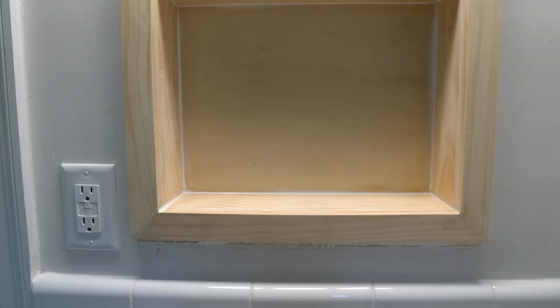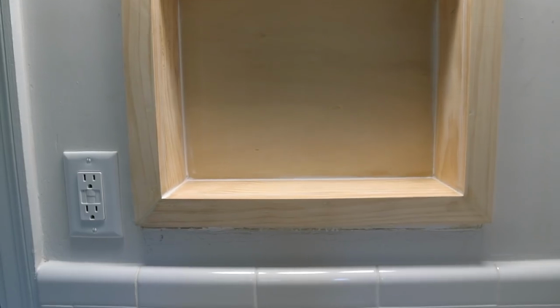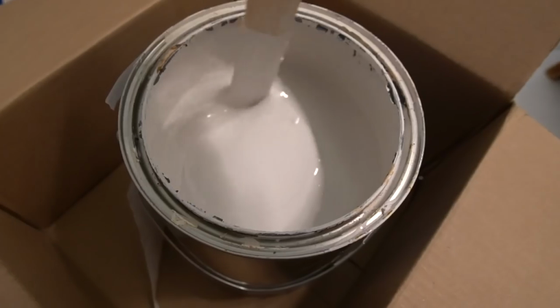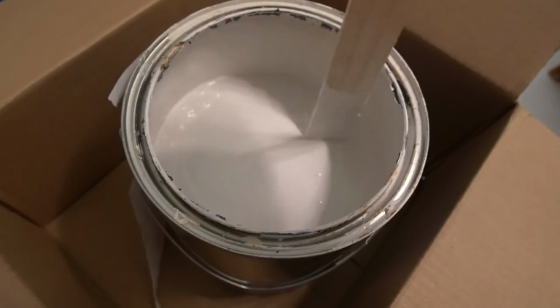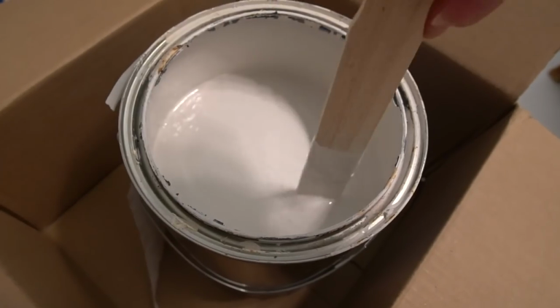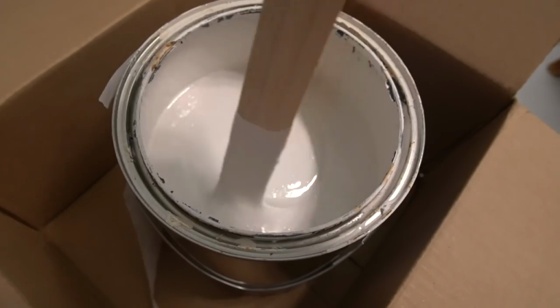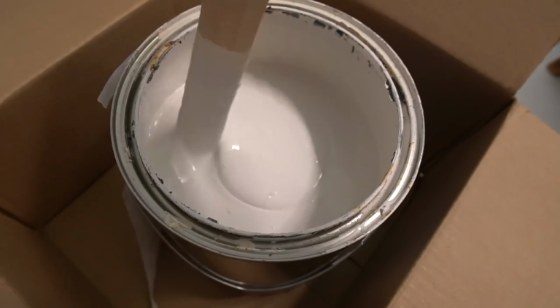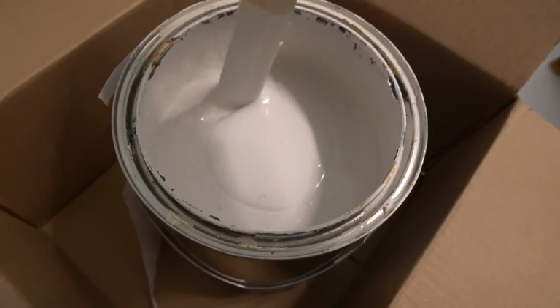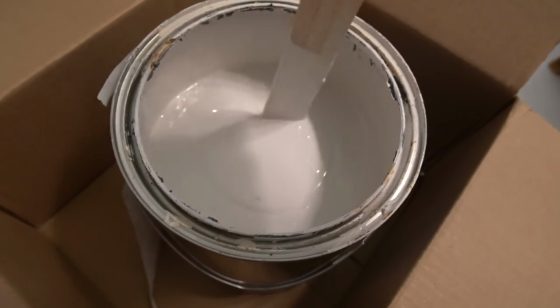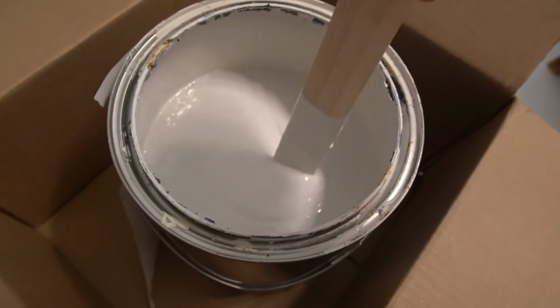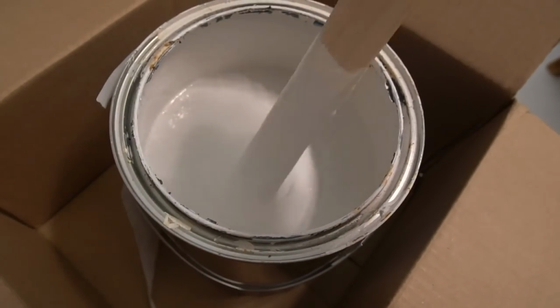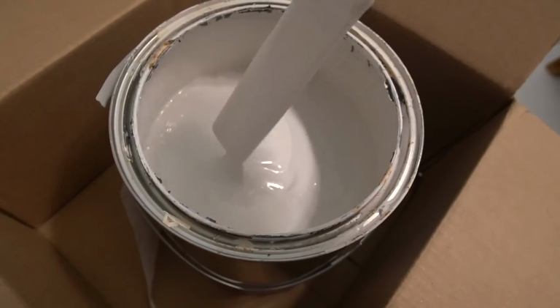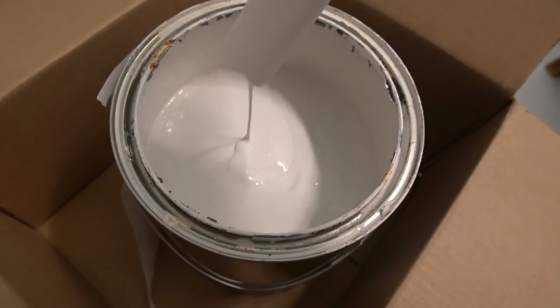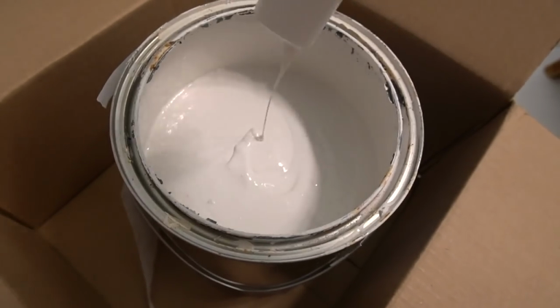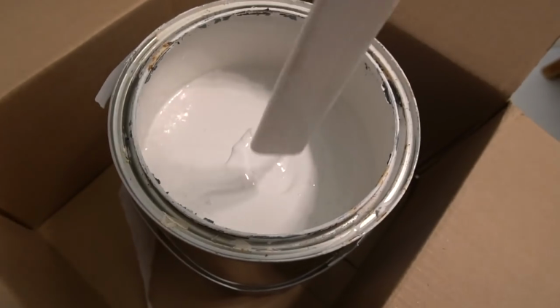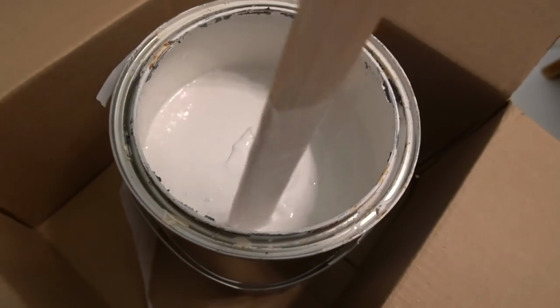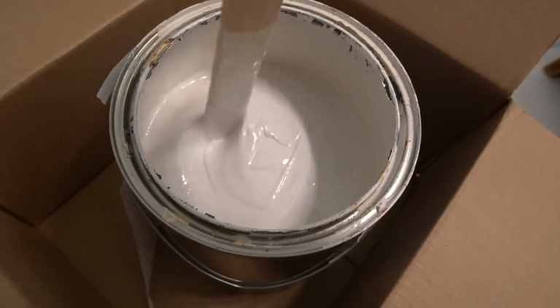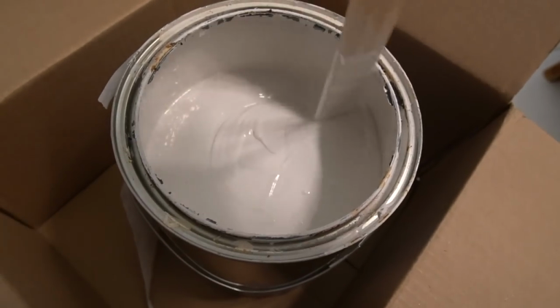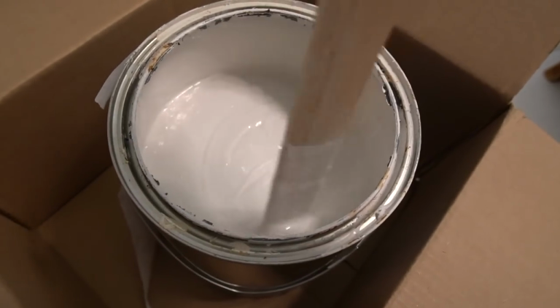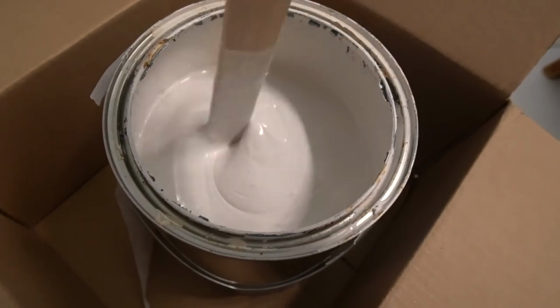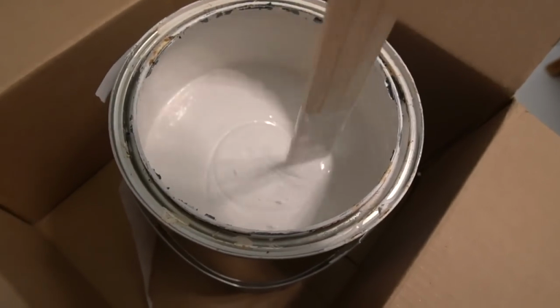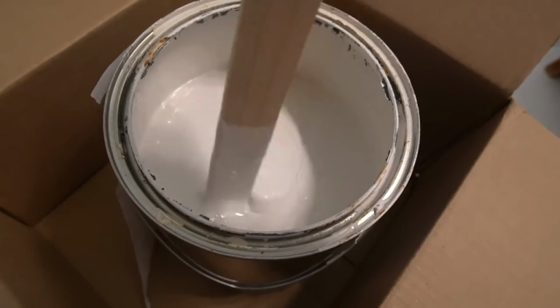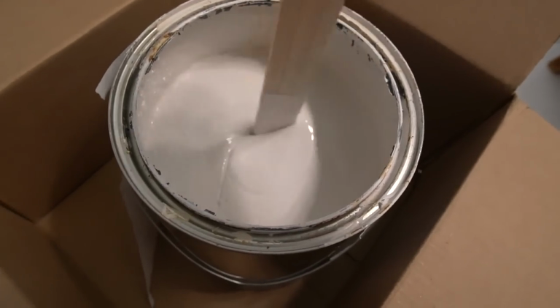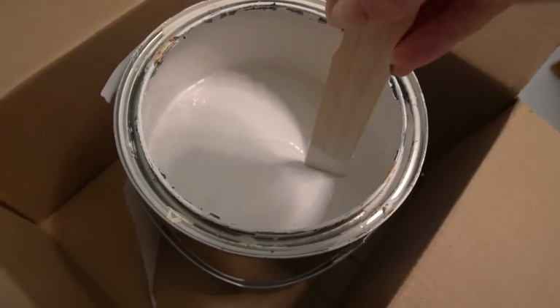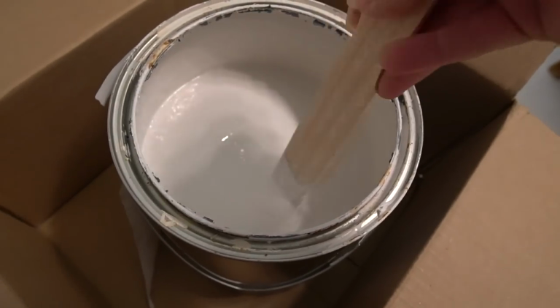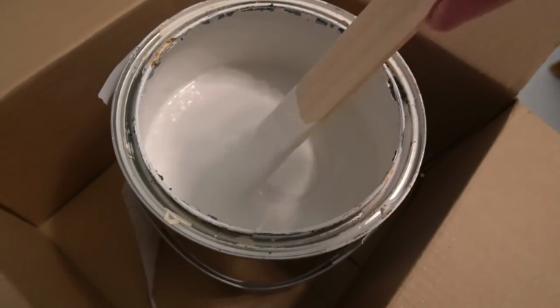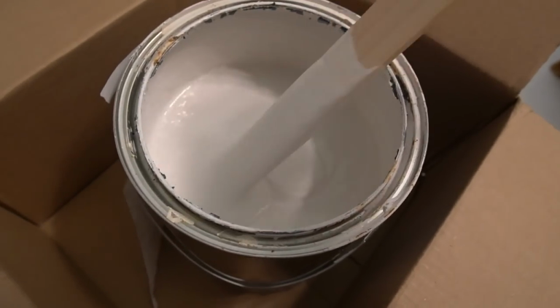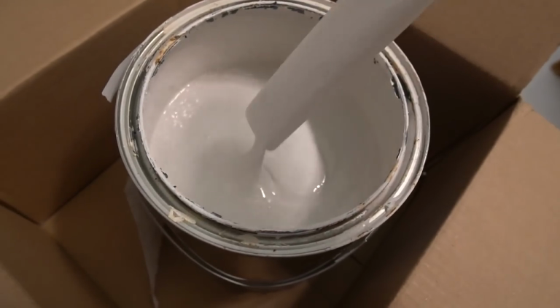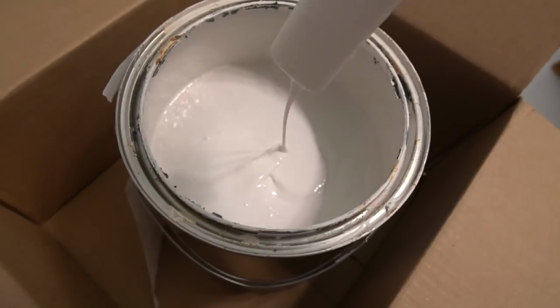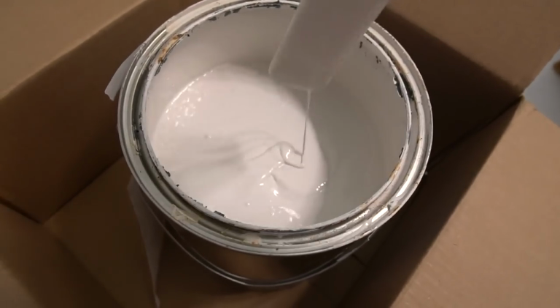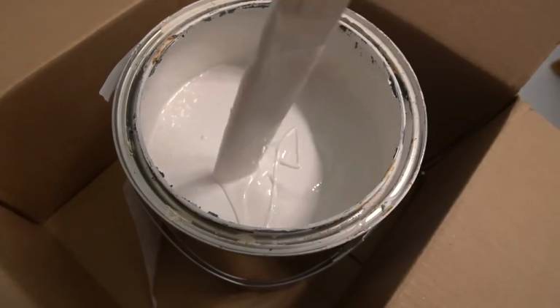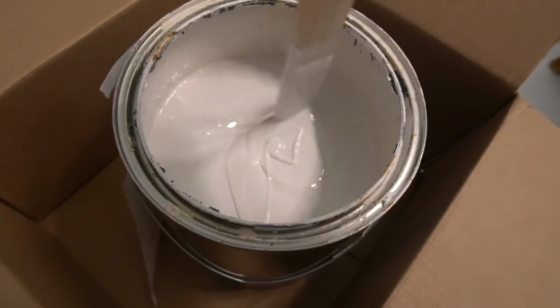Next I'm using some leftover paint to paint the medicine cabinet the same color as our bathroom.